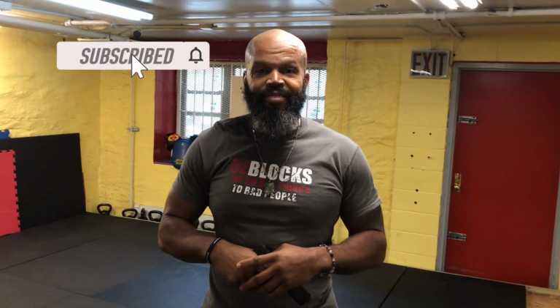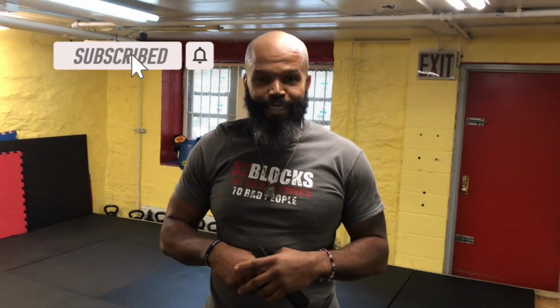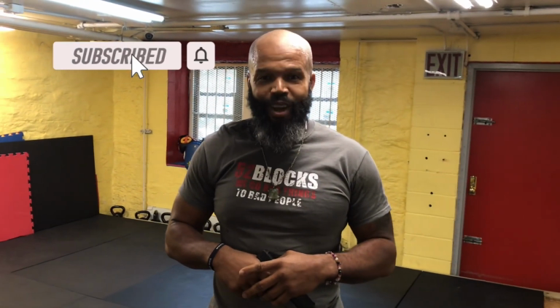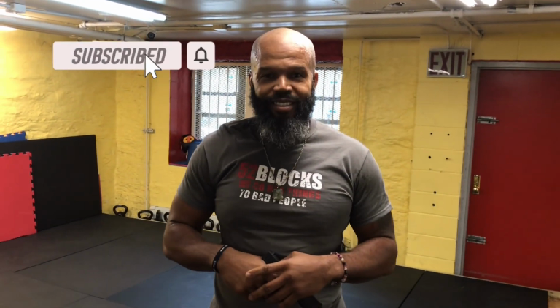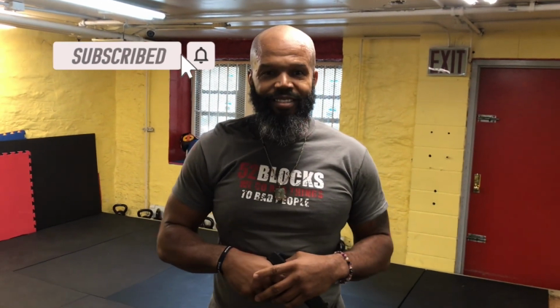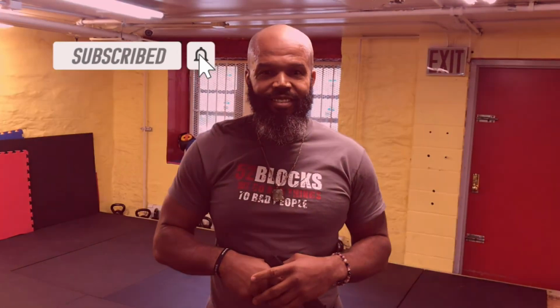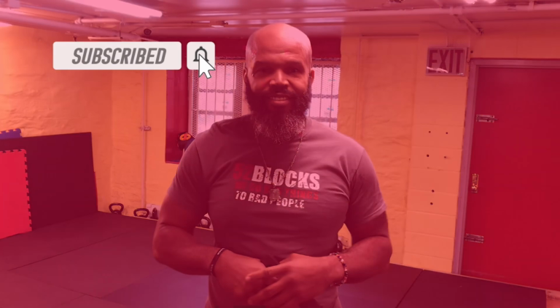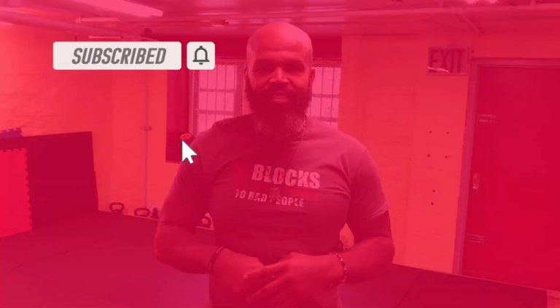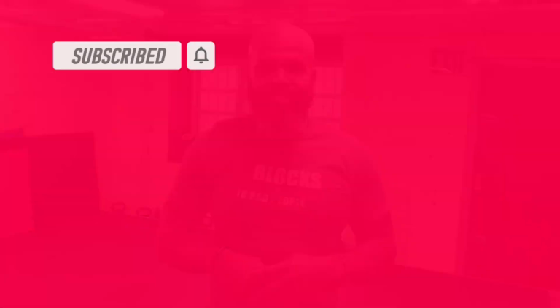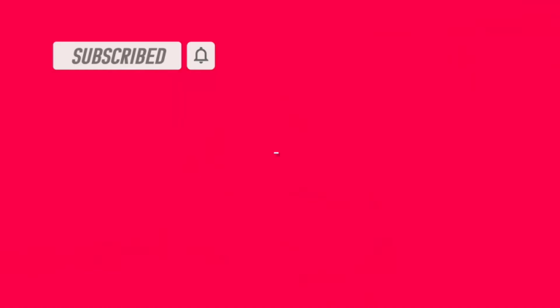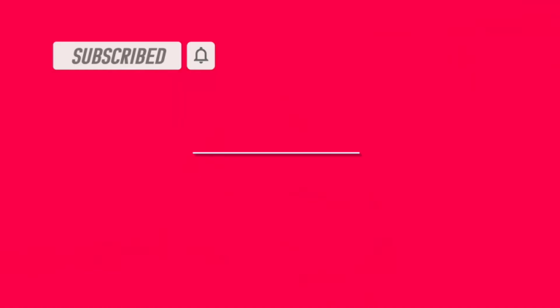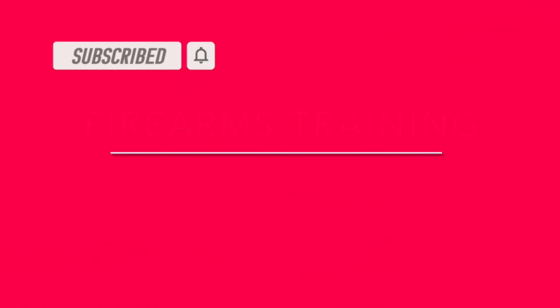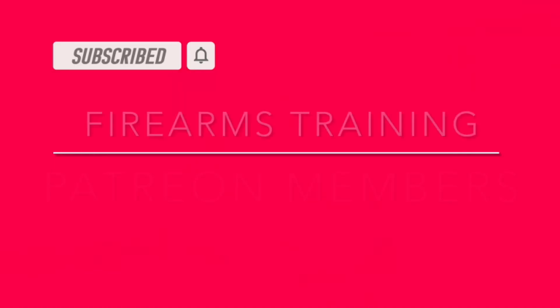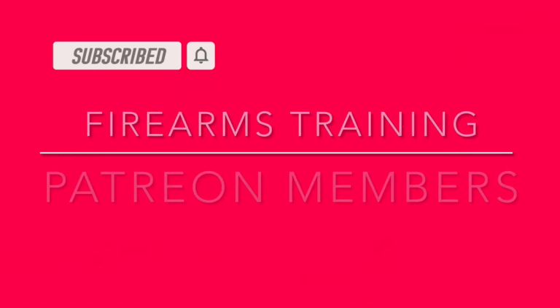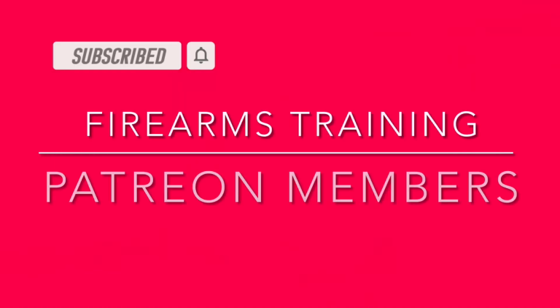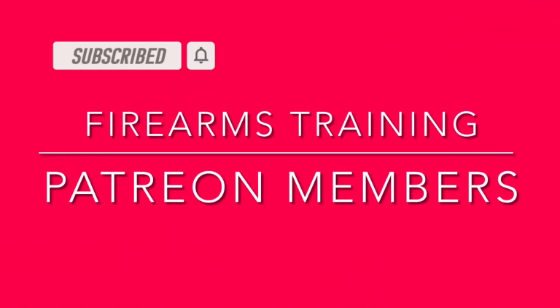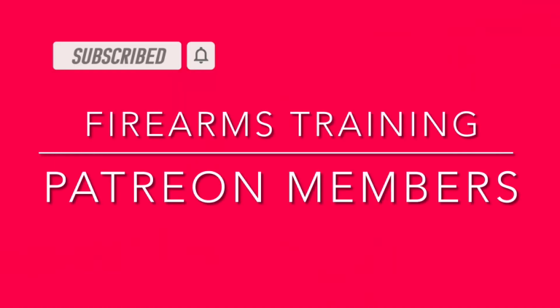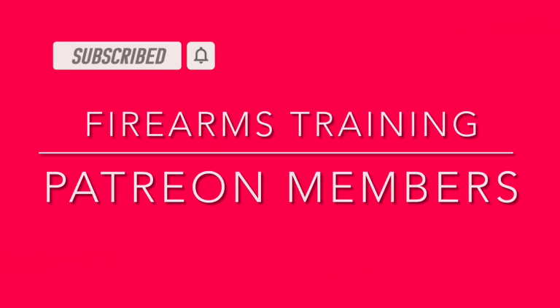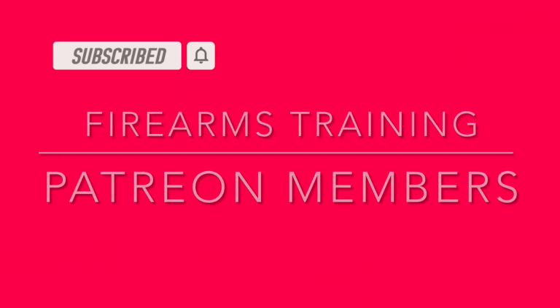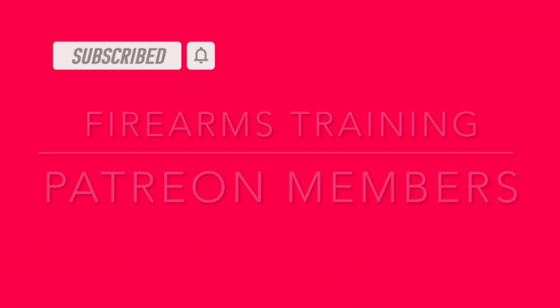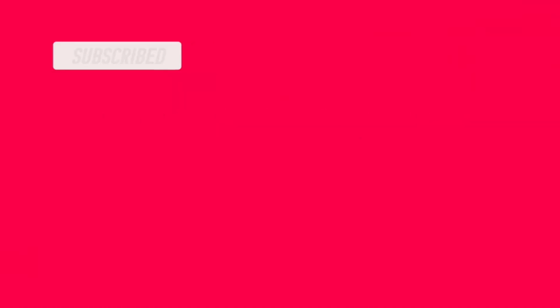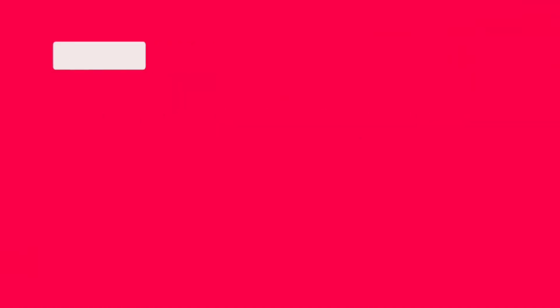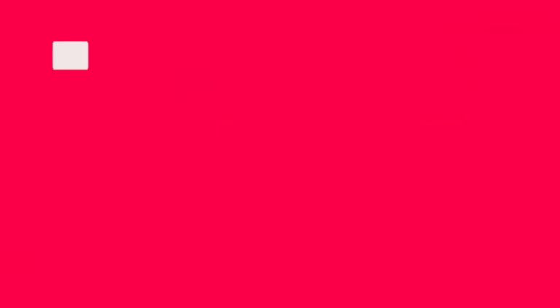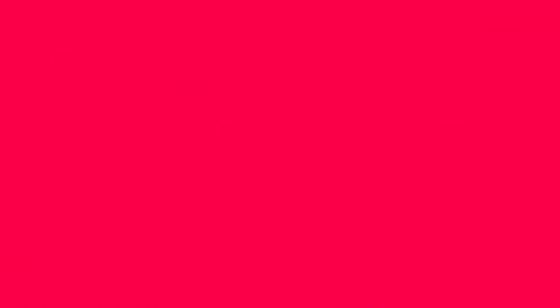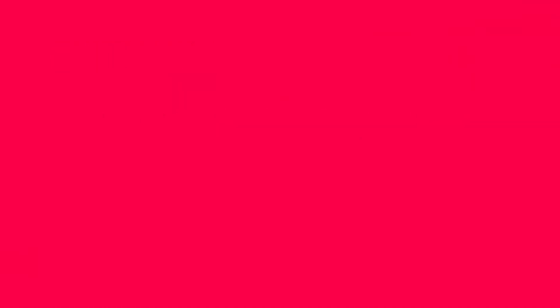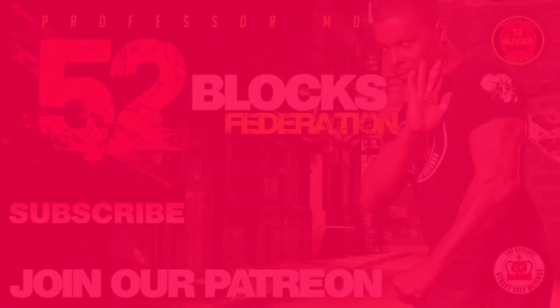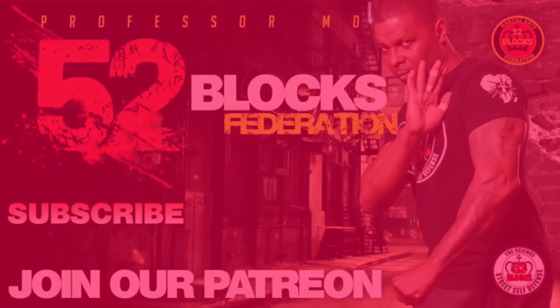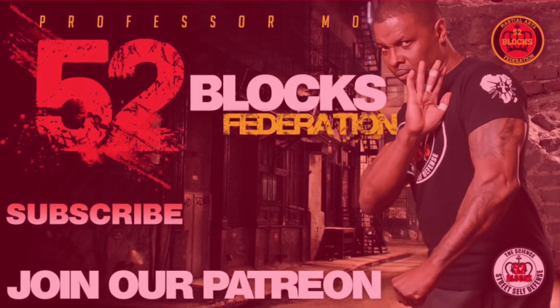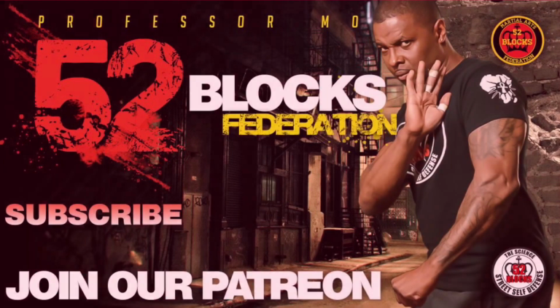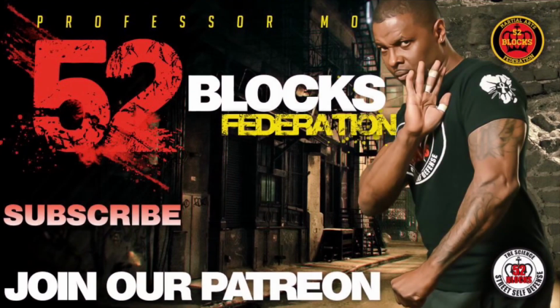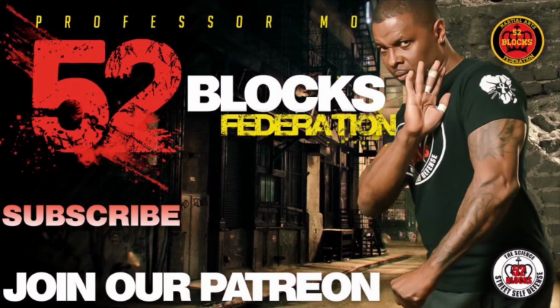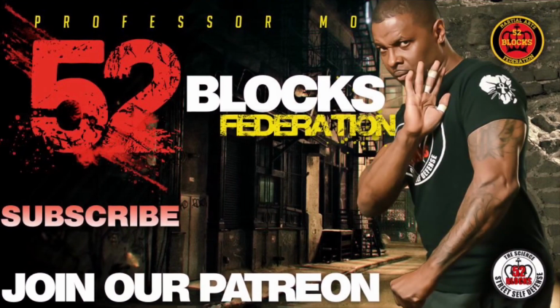Thanks for watching. I'll see you next time.